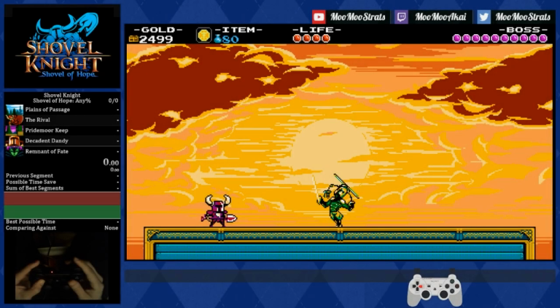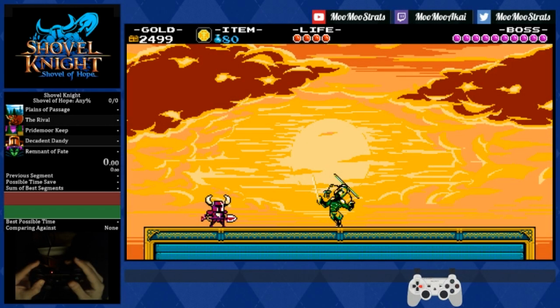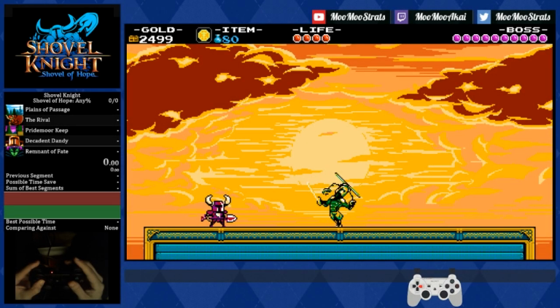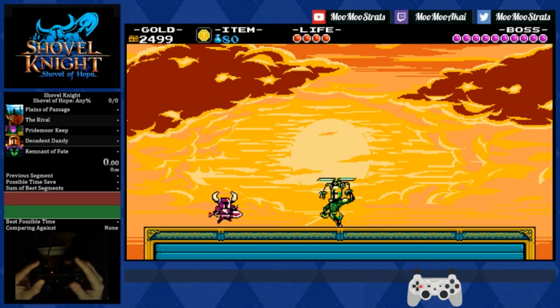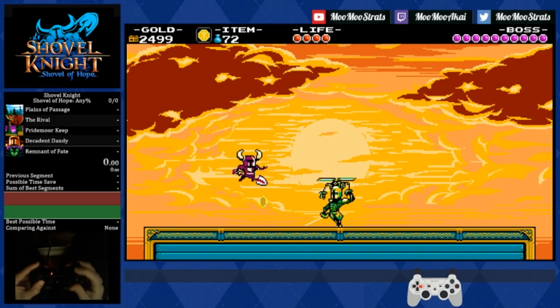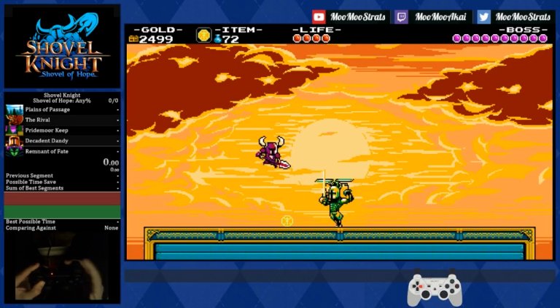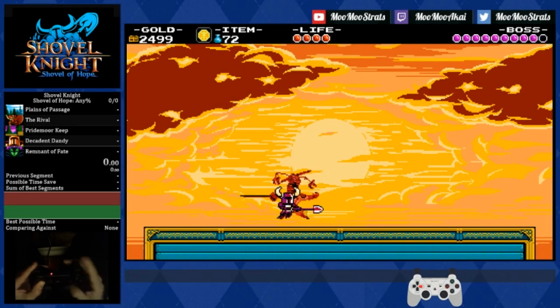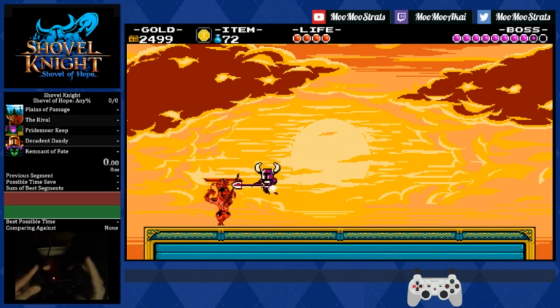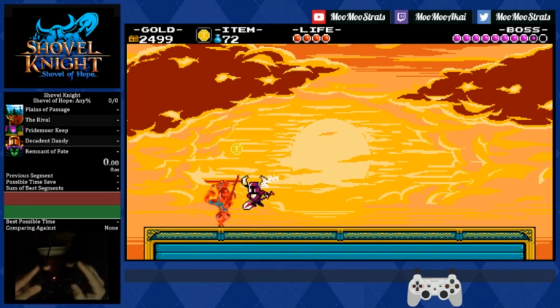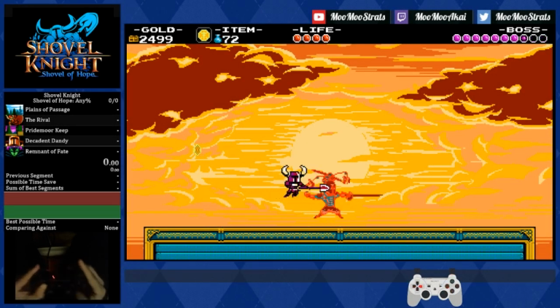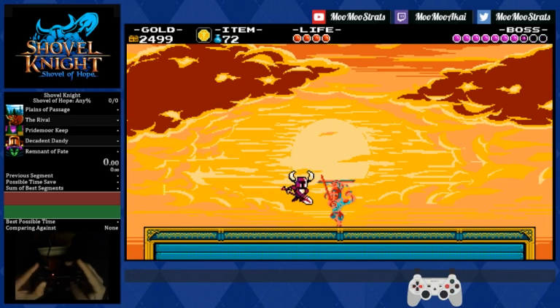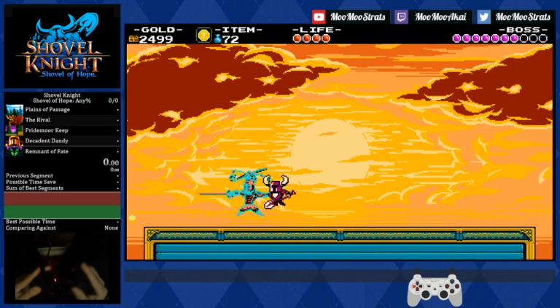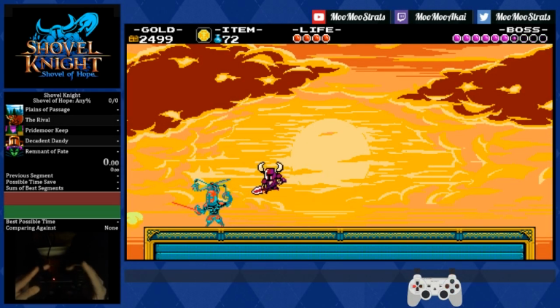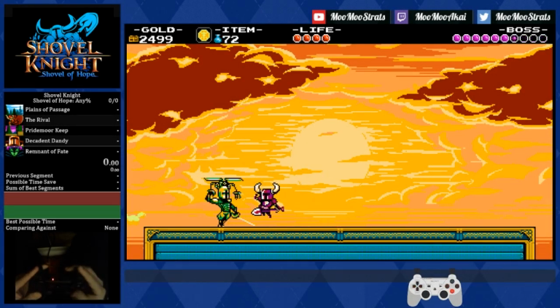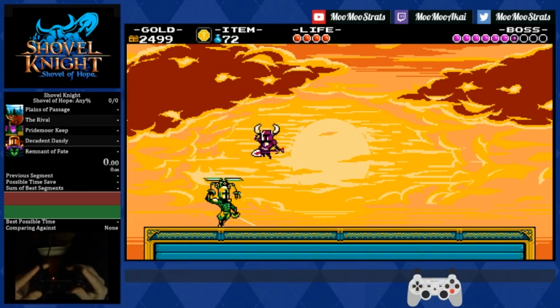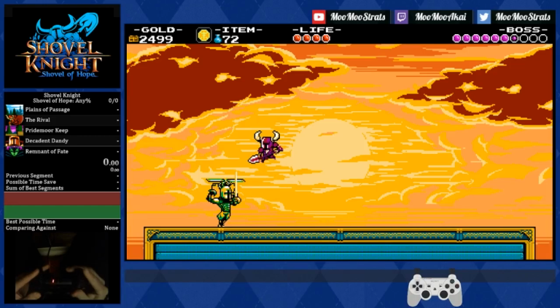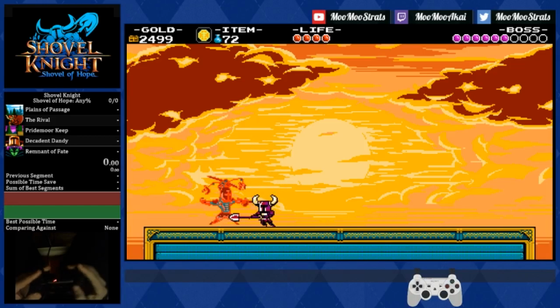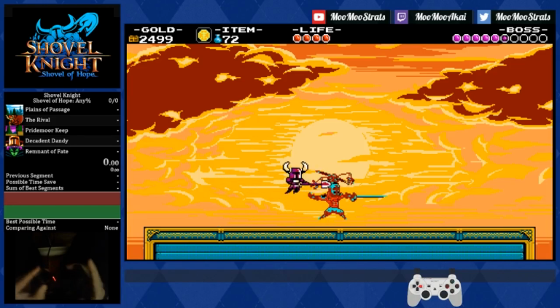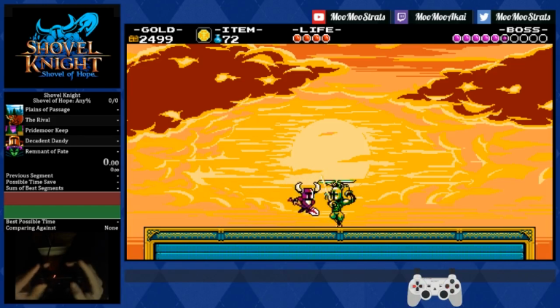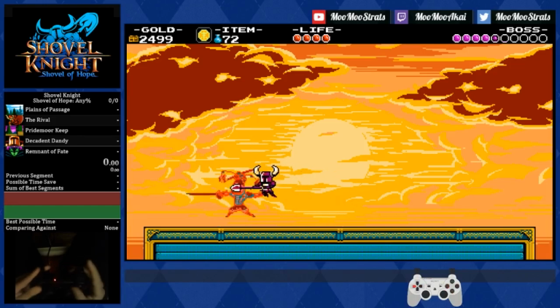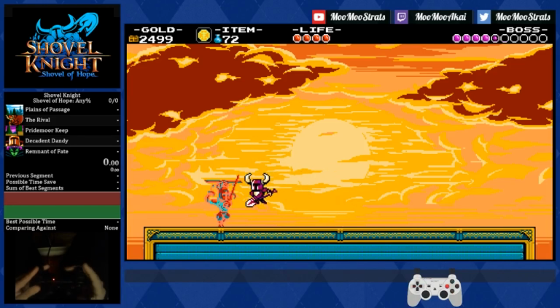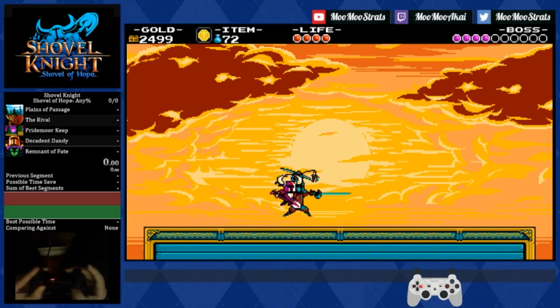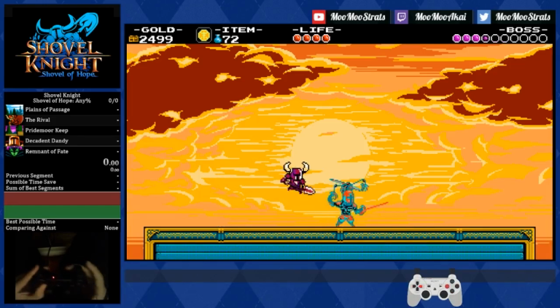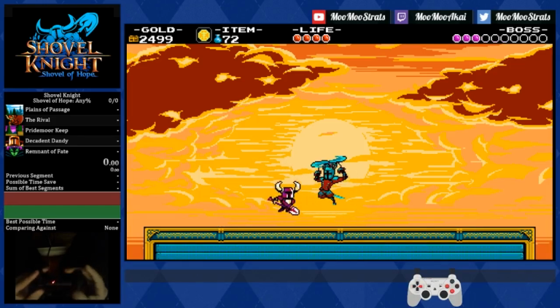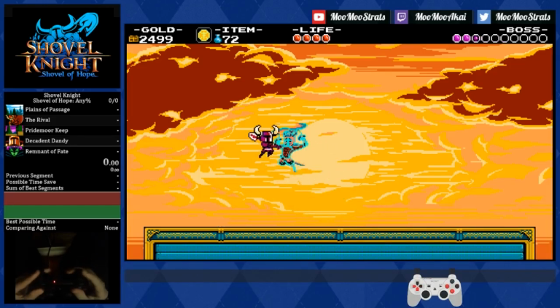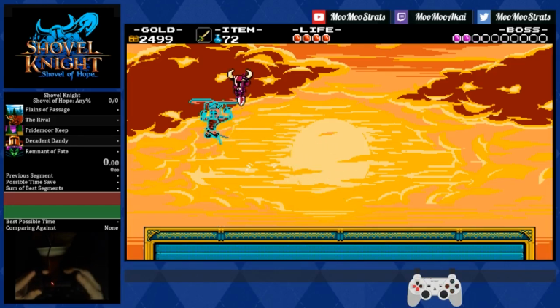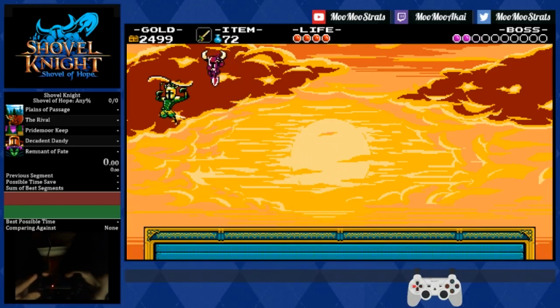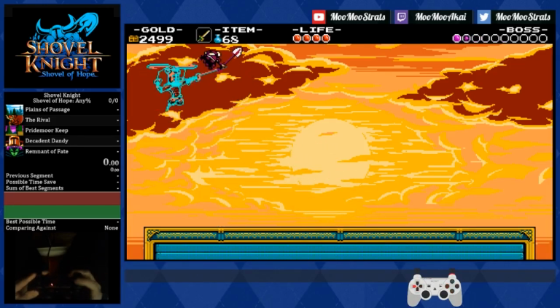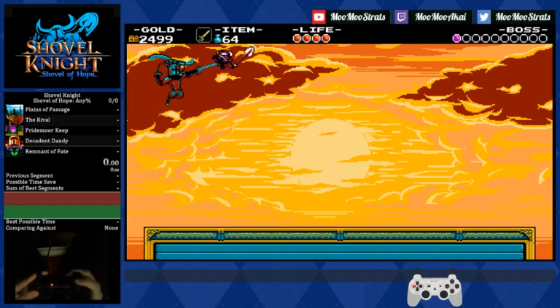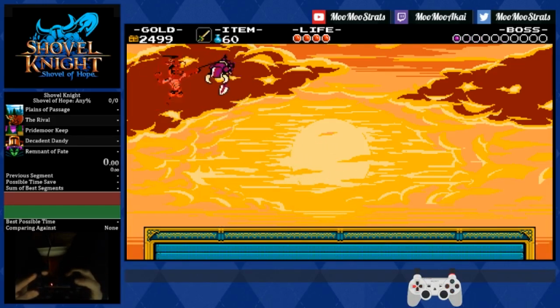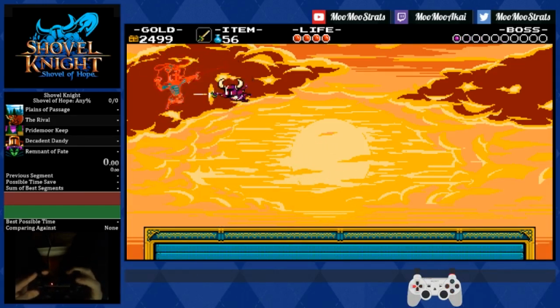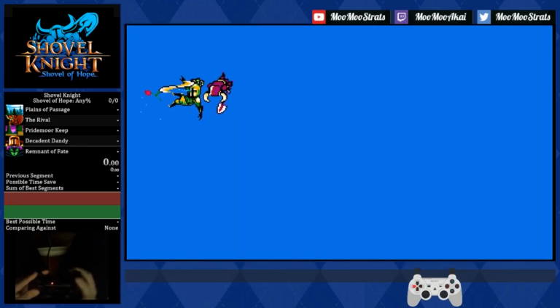Here's the fight at full speed: jump coin, 1, 2, 3, 4, 5, 6, full jump, 1, 2, 3, 4, 5, 6, 1, 2, pogo, 1, 2, 3, 4.